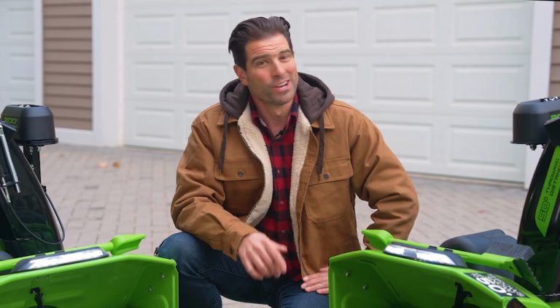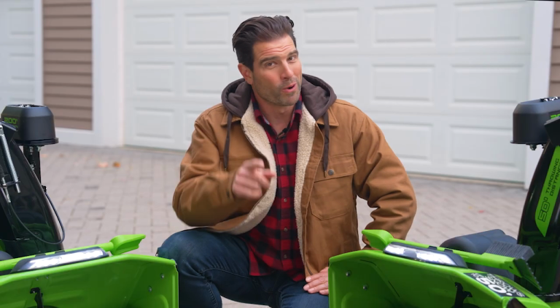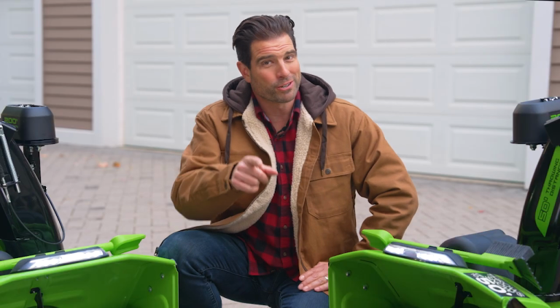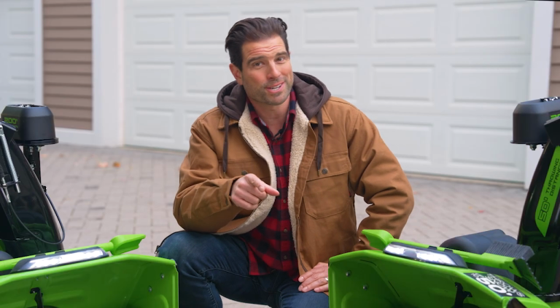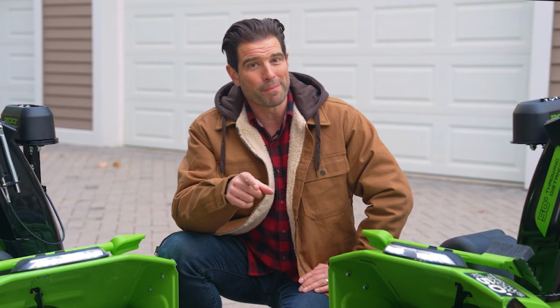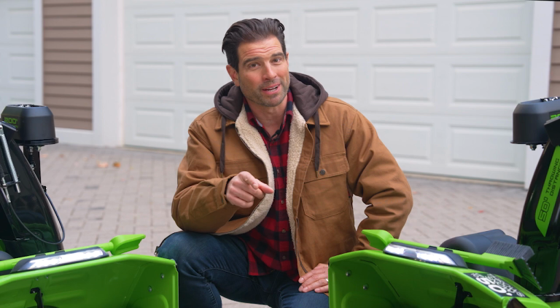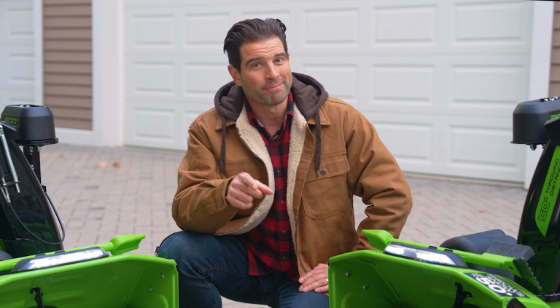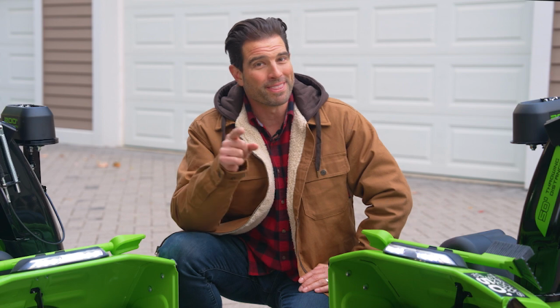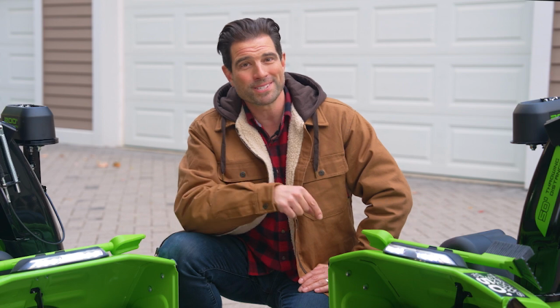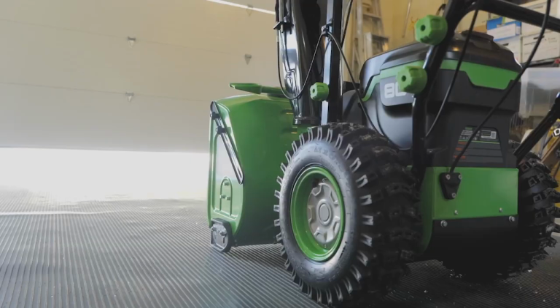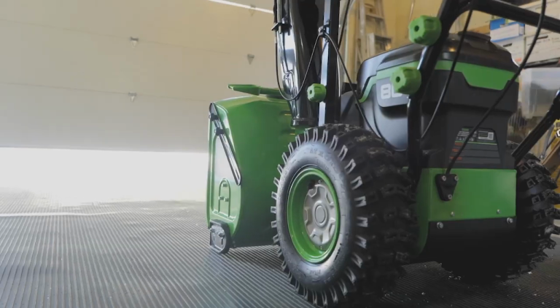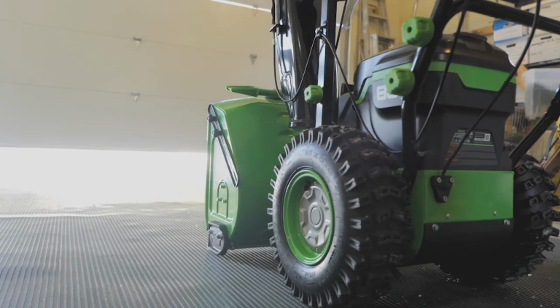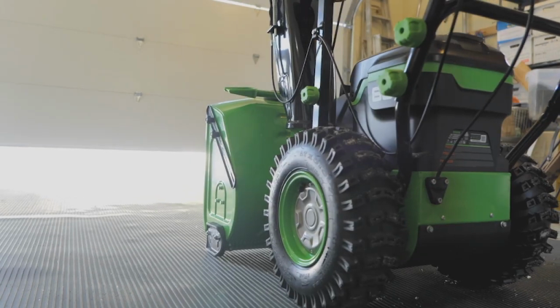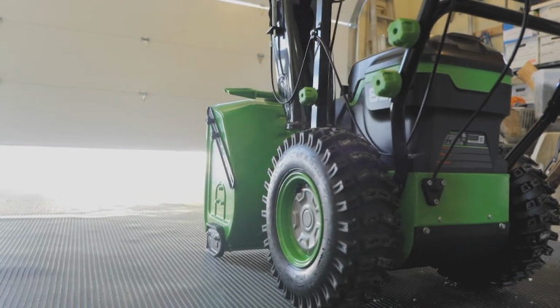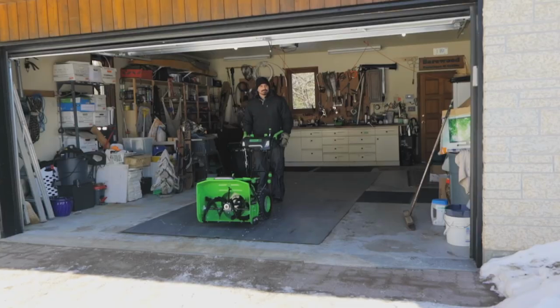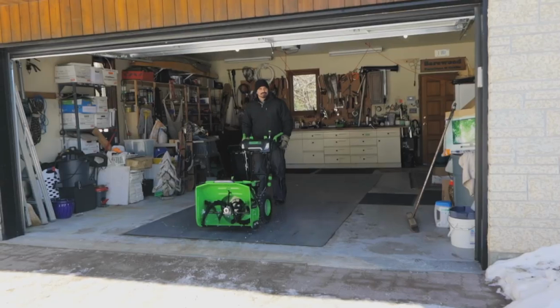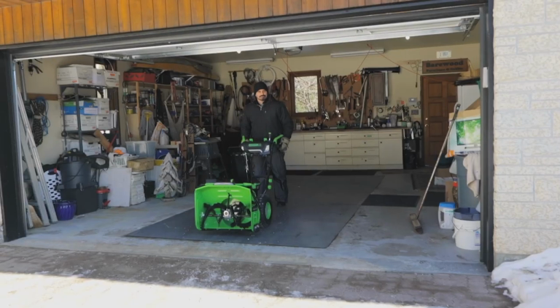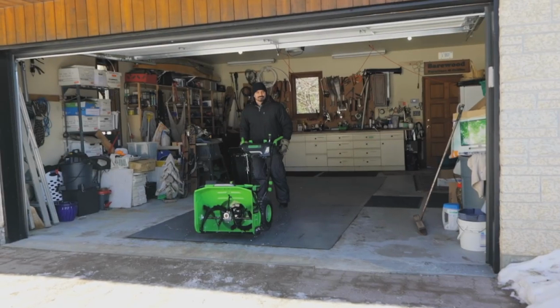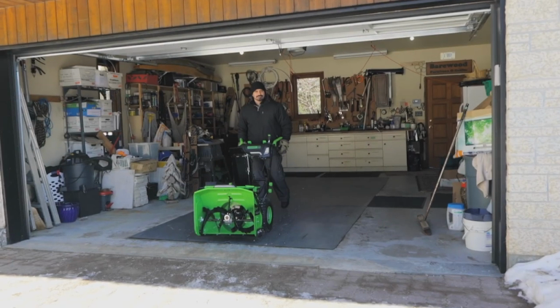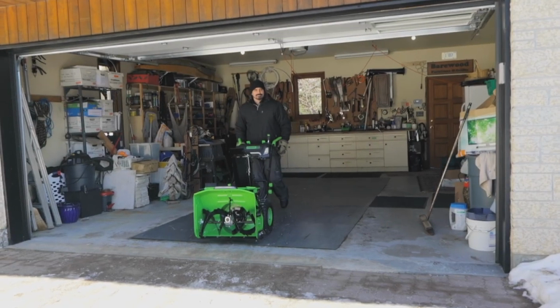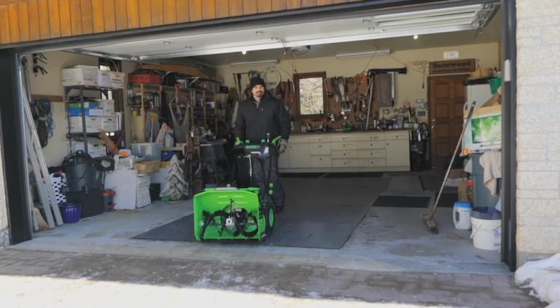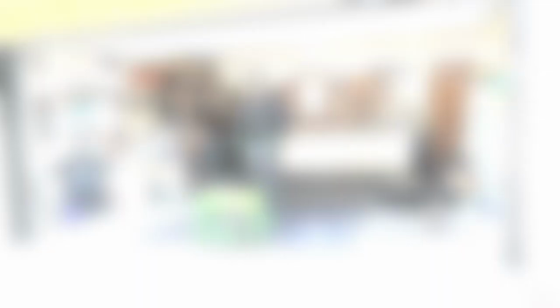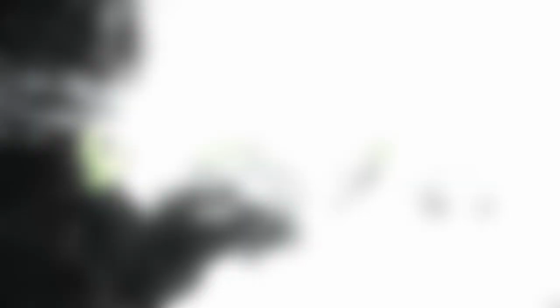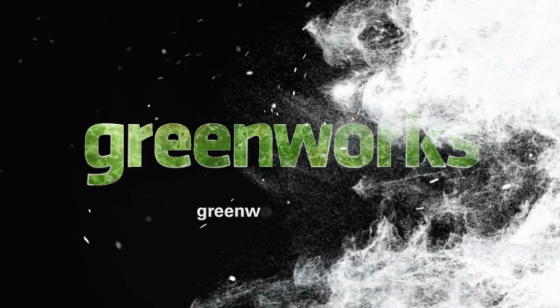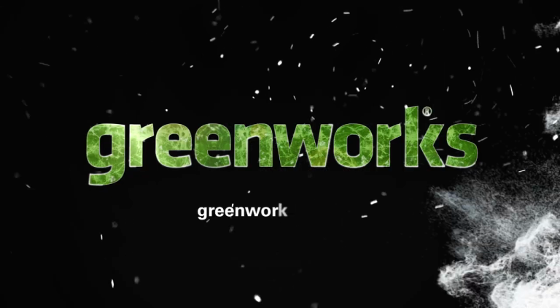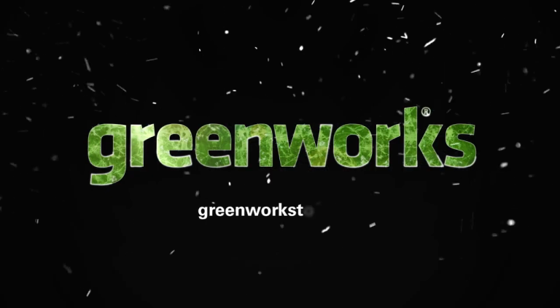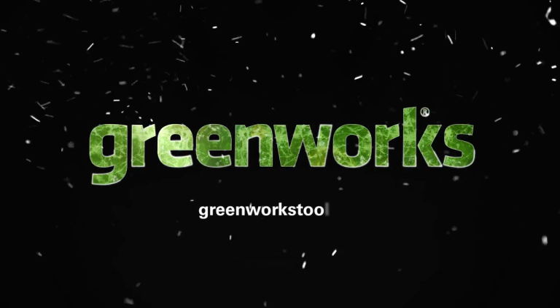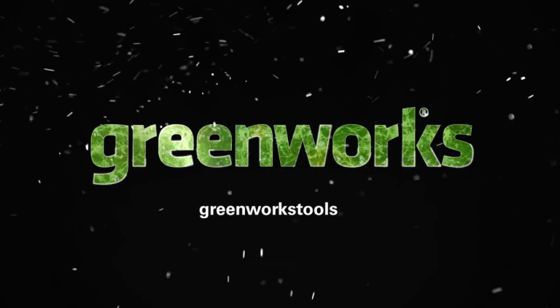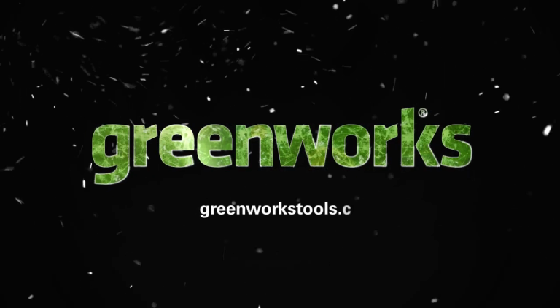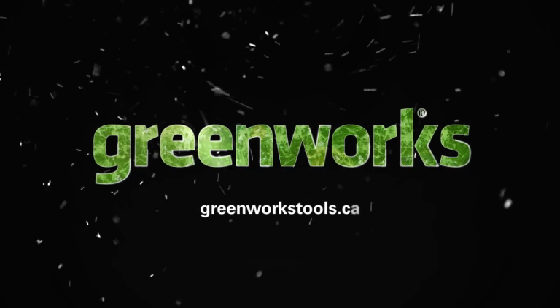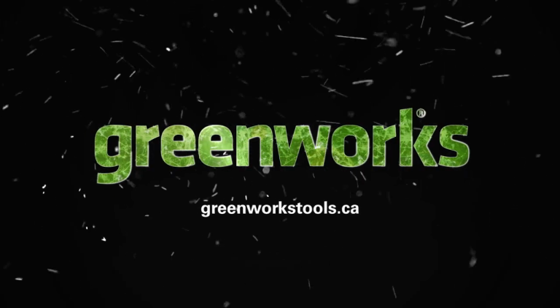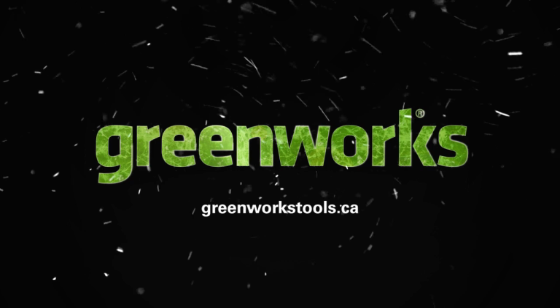Winter is coming, and this year it doesn't stand a chance. Visit greenworkstools.ca to get yours today.